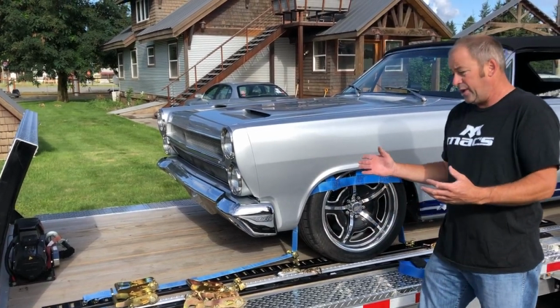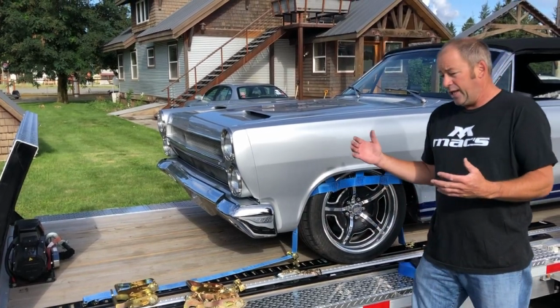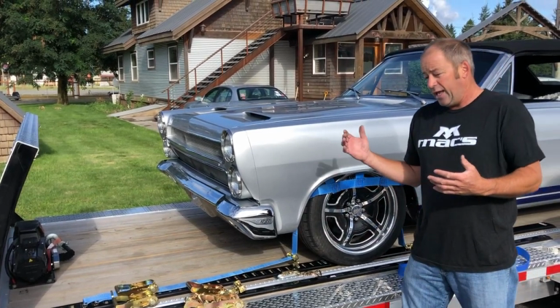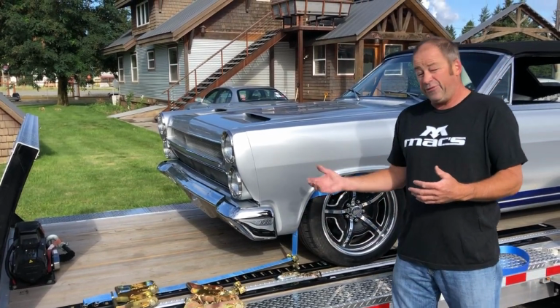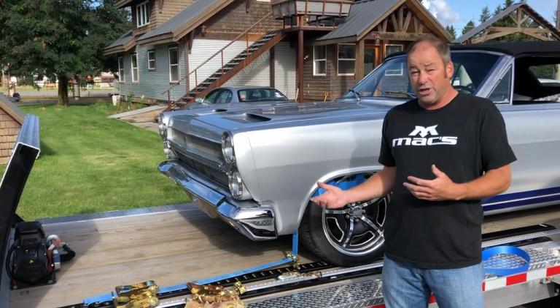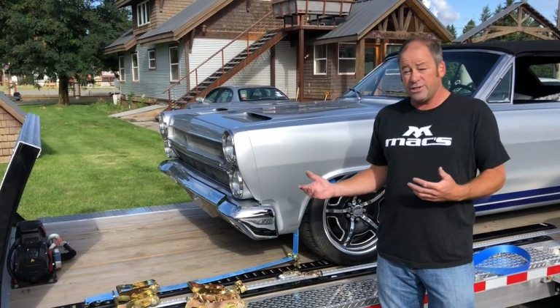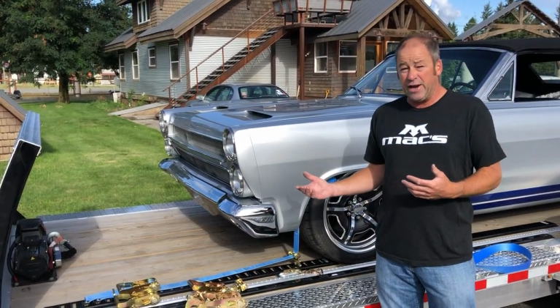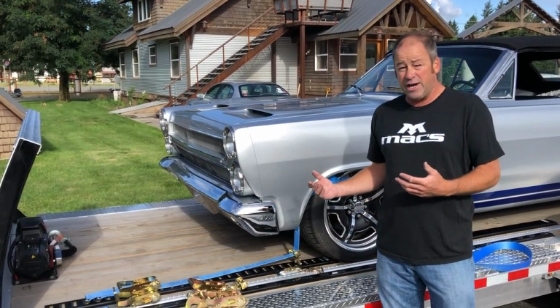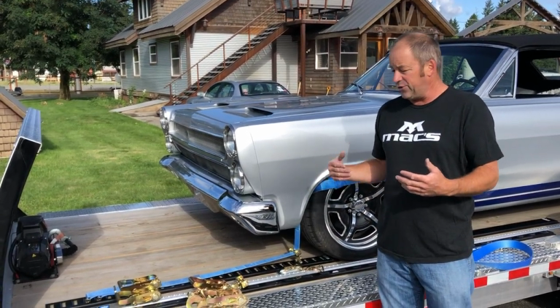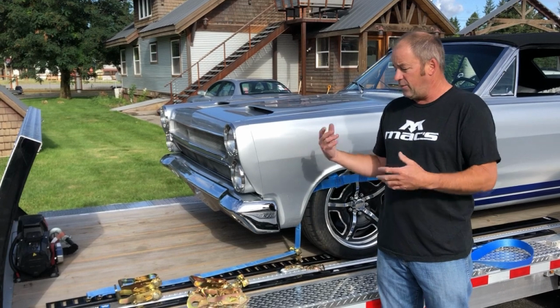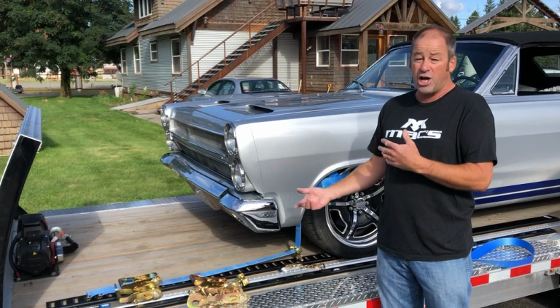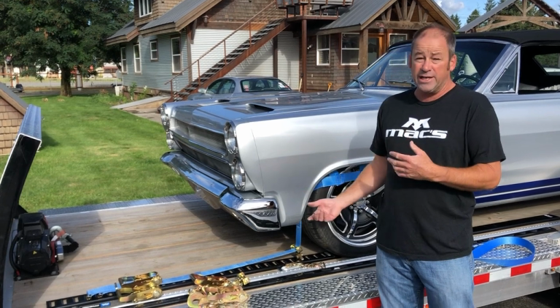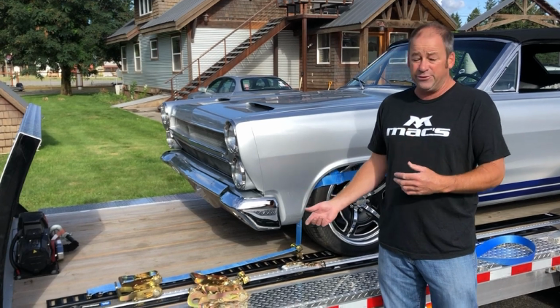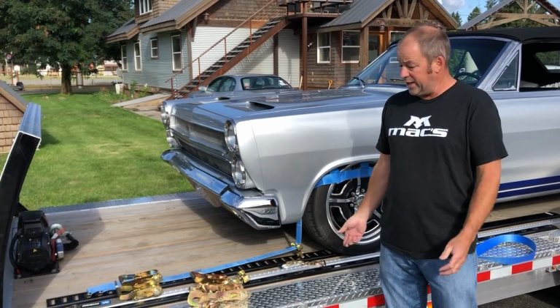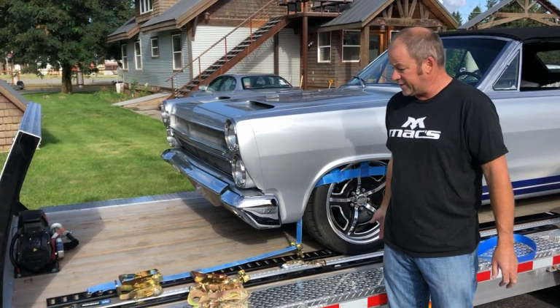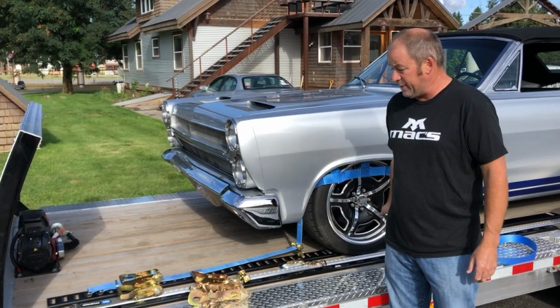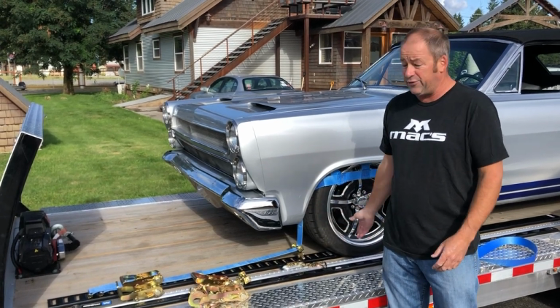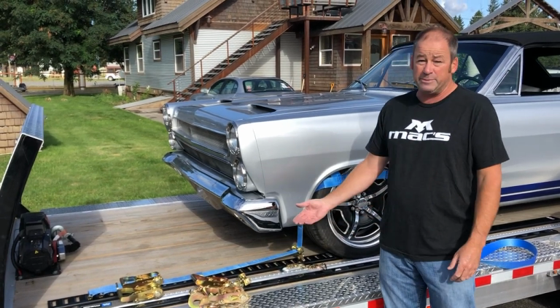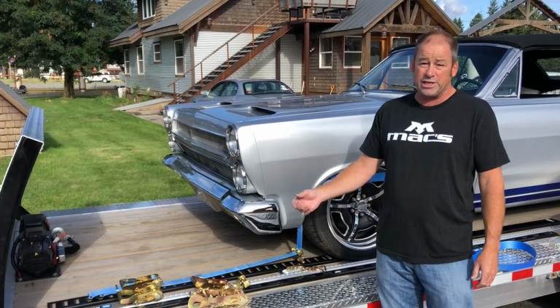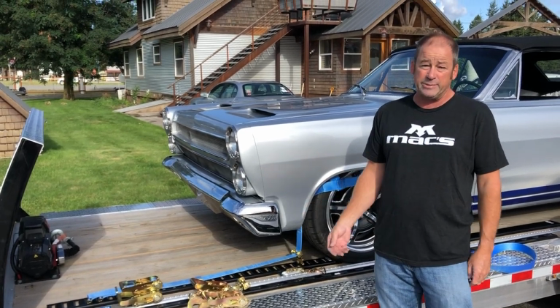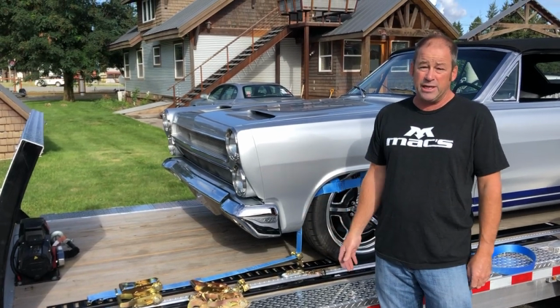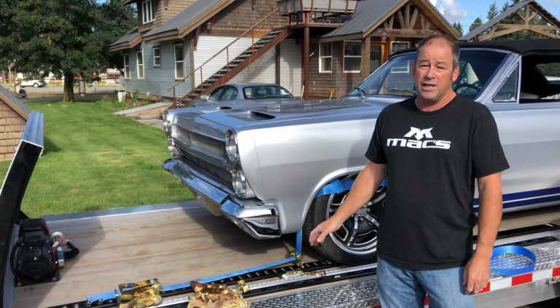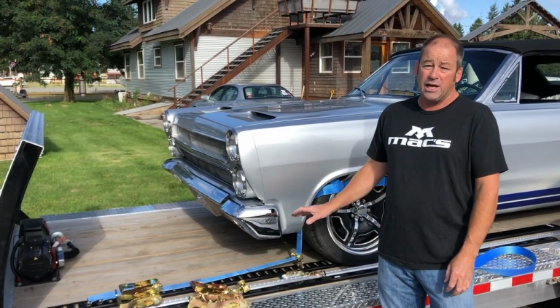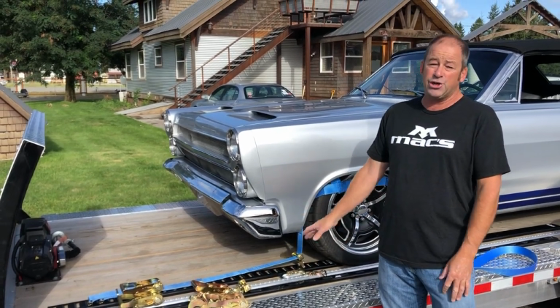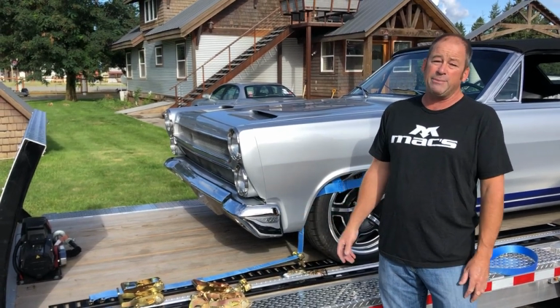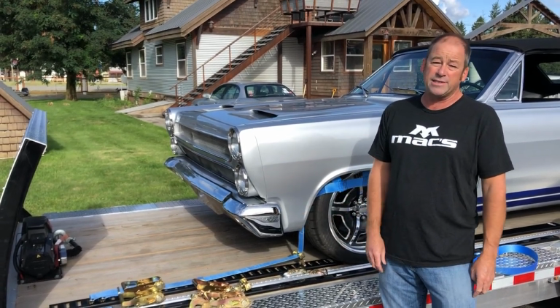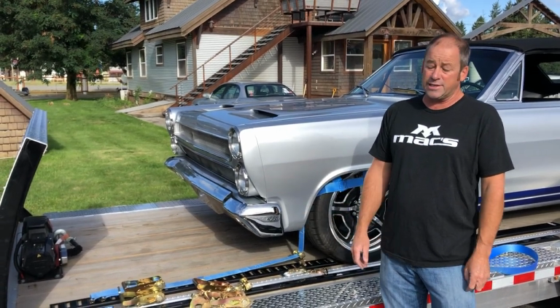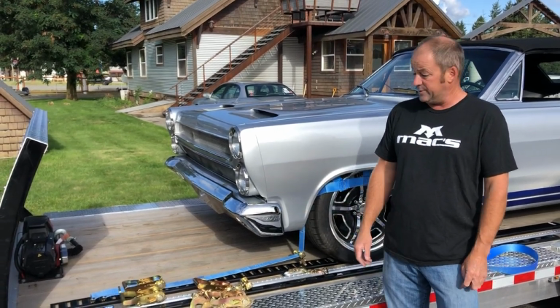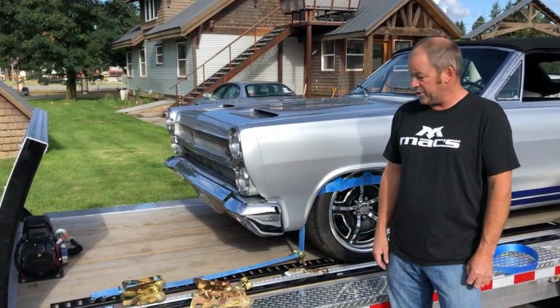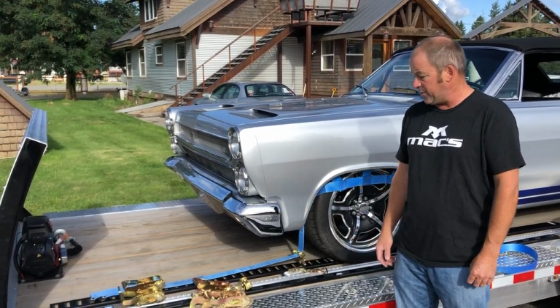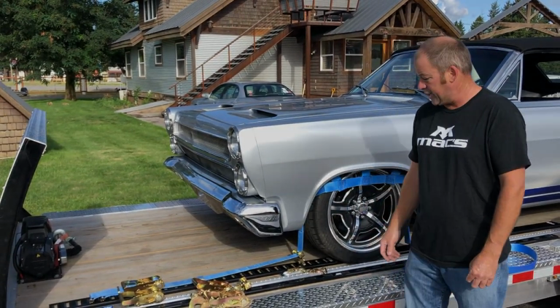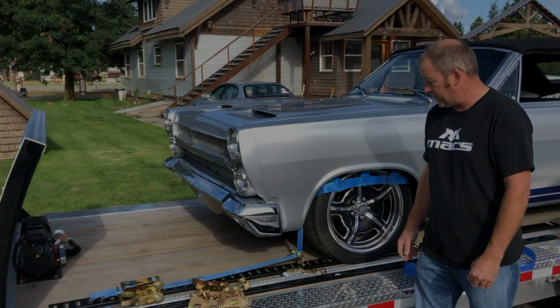So if your loads vary, if you're always hauling different things and can benefit from adjustability, a track-based system is a great way to go.